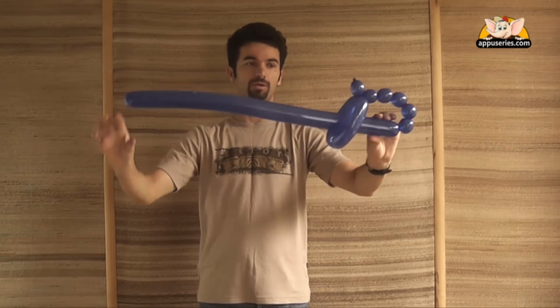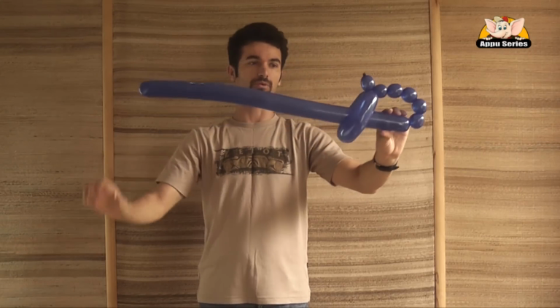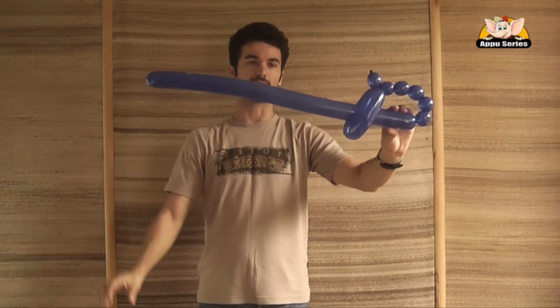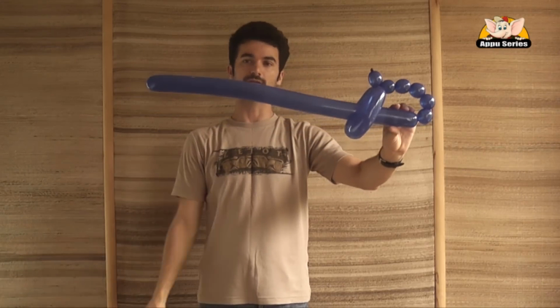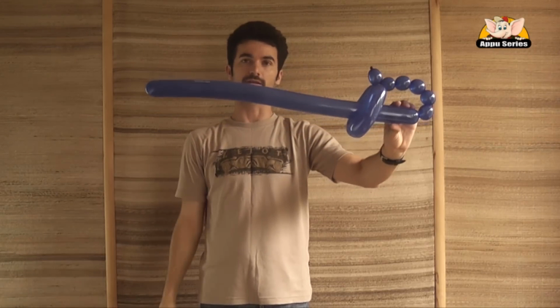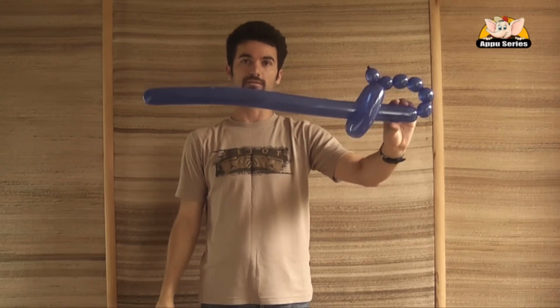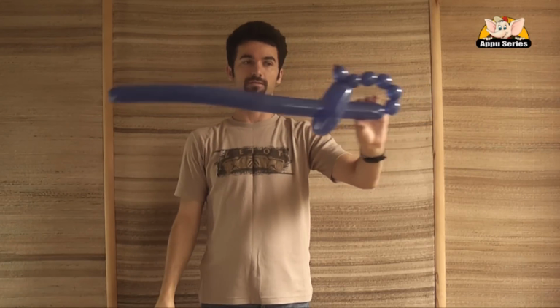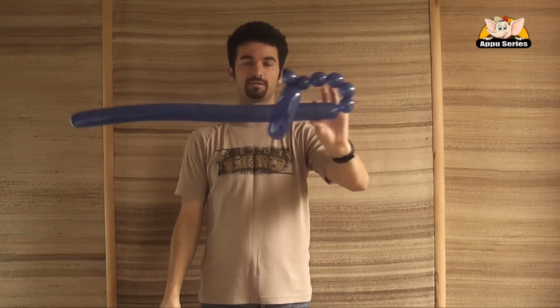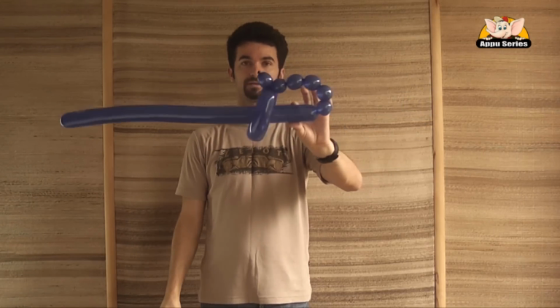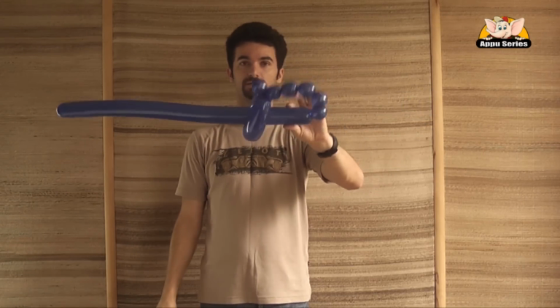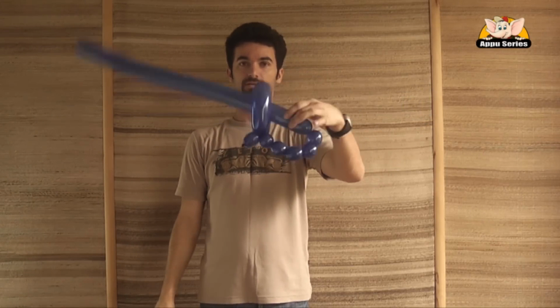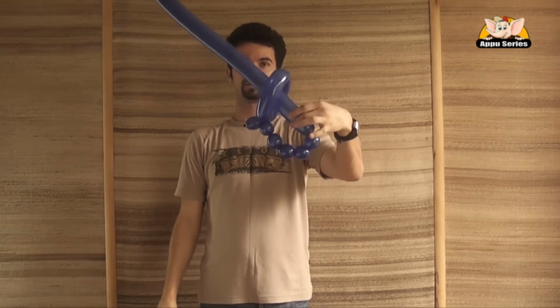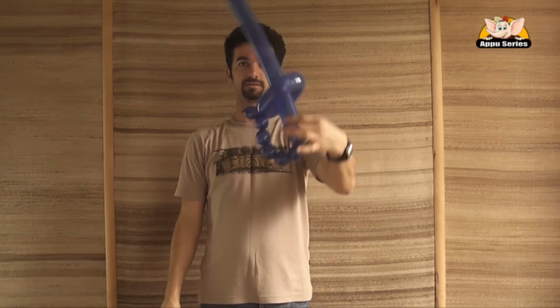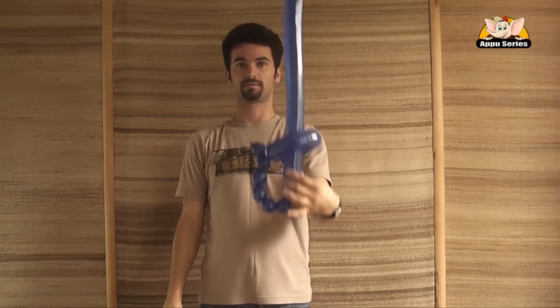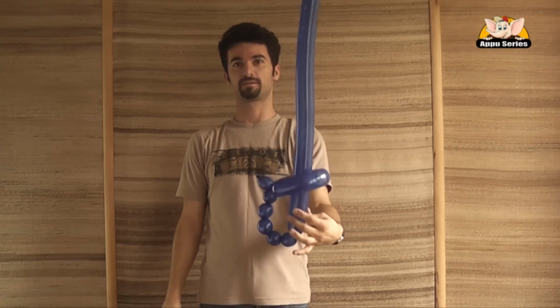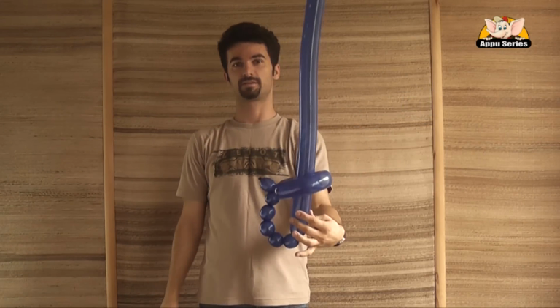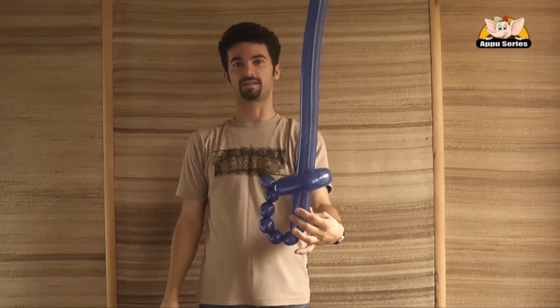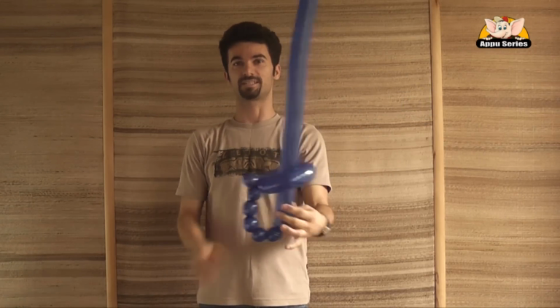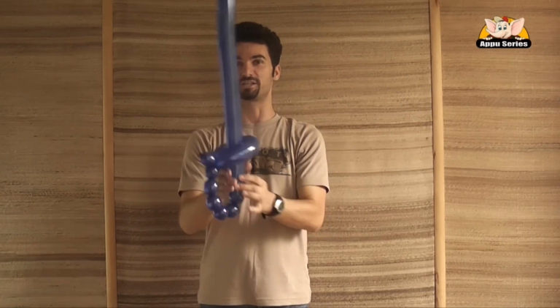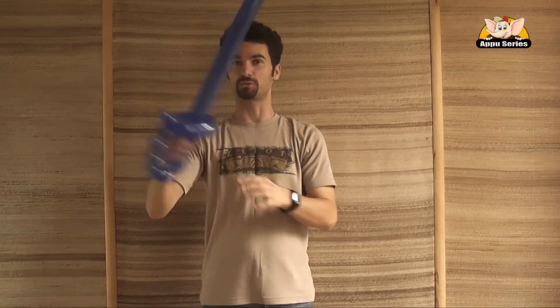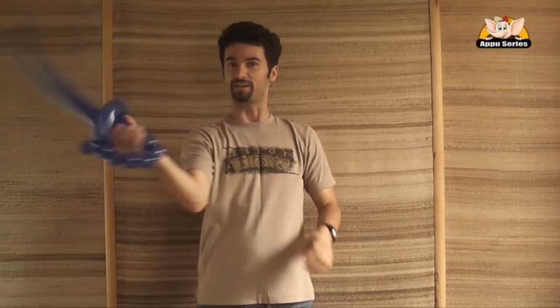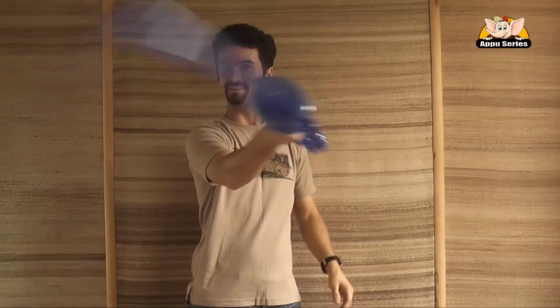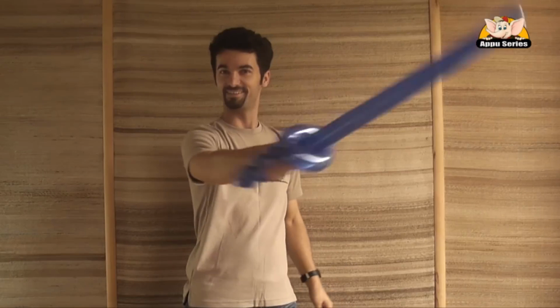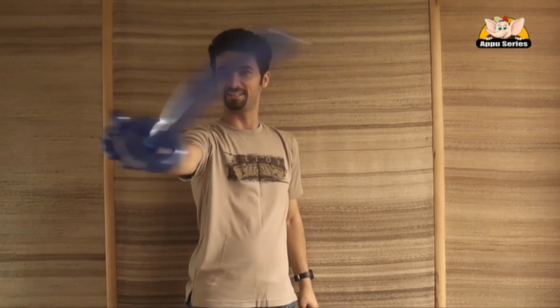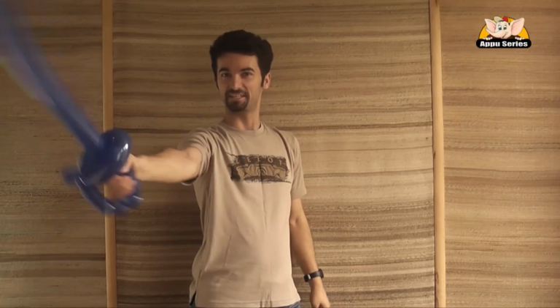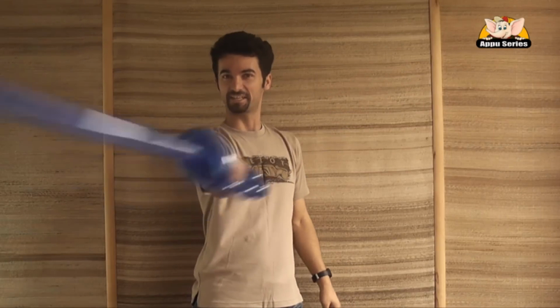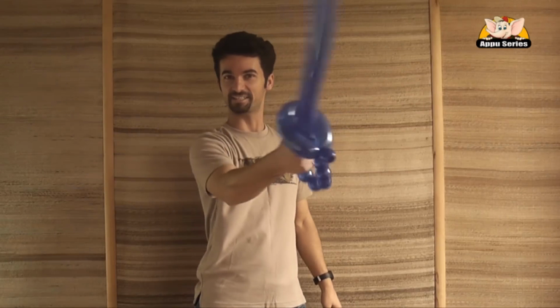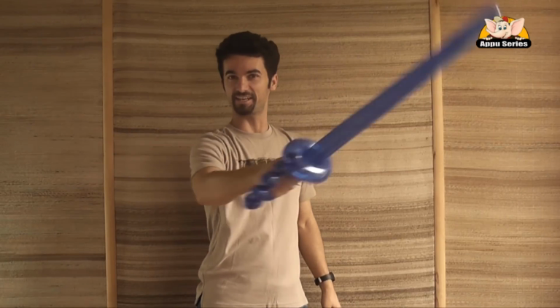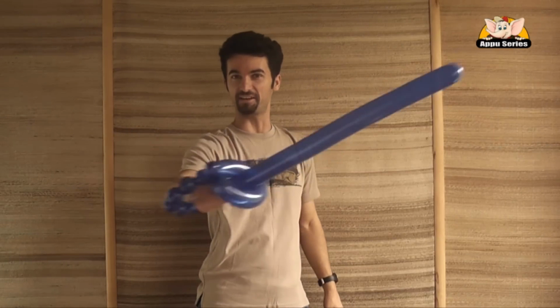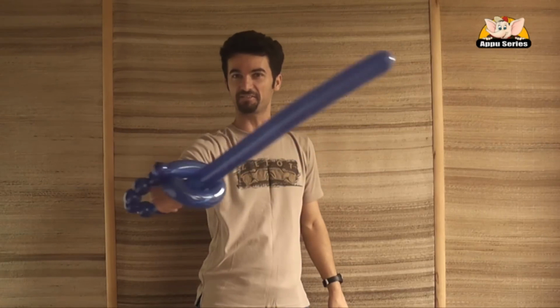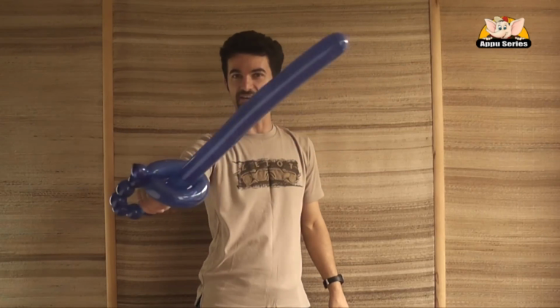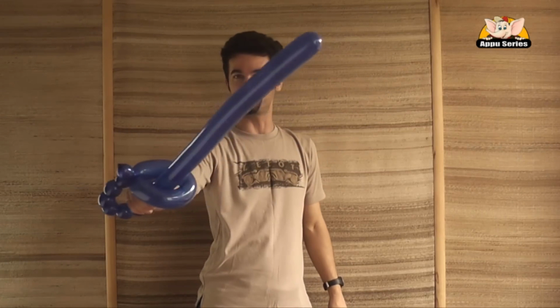Put it out then — that's a nice sword. Kids can have a lot of fun.